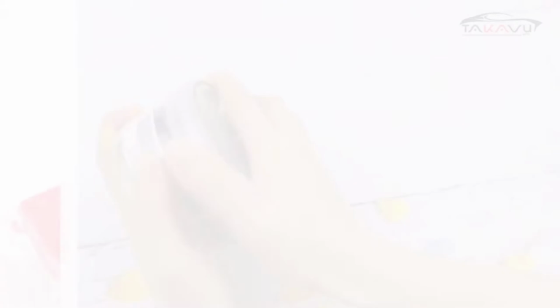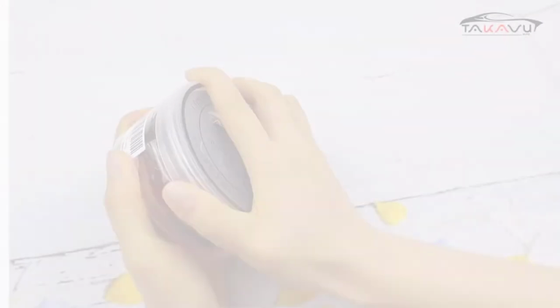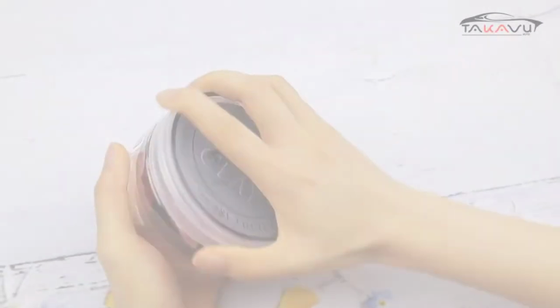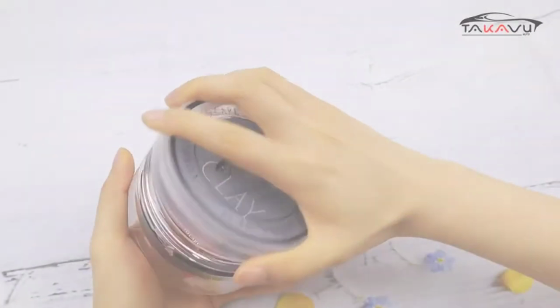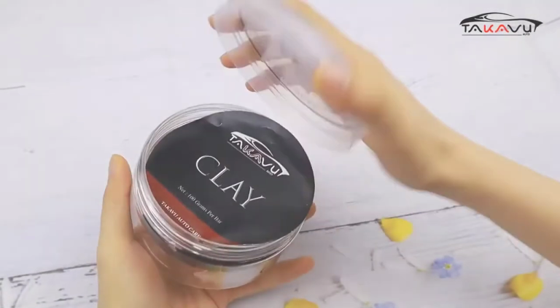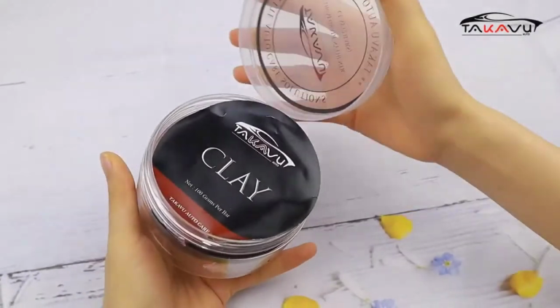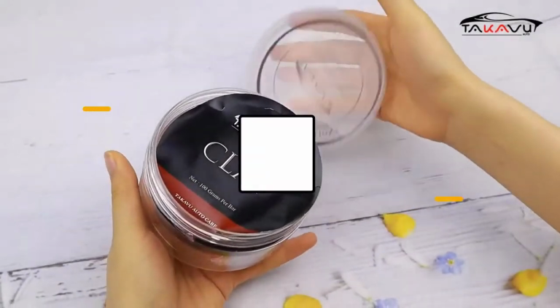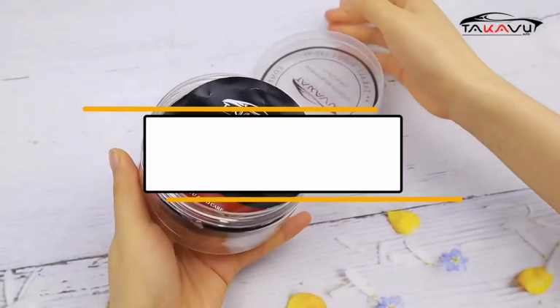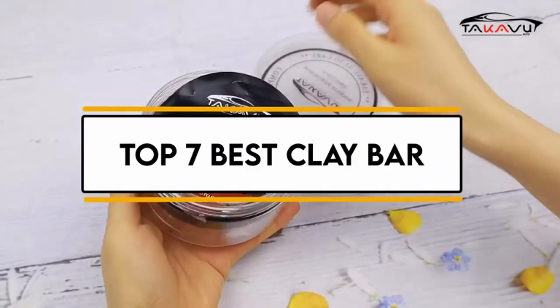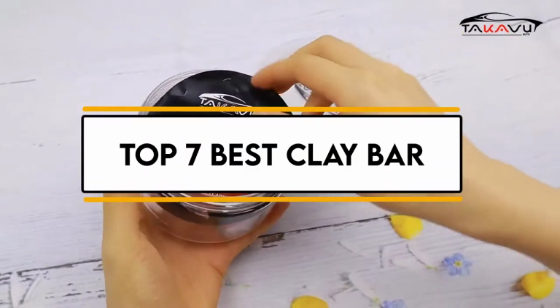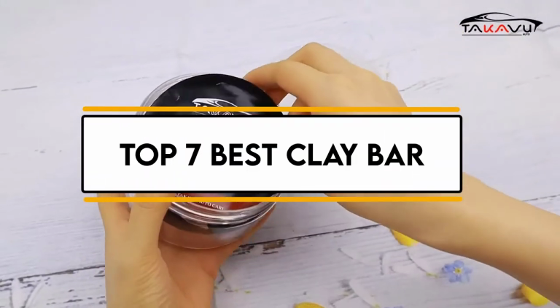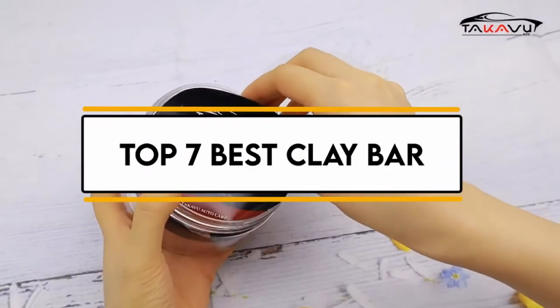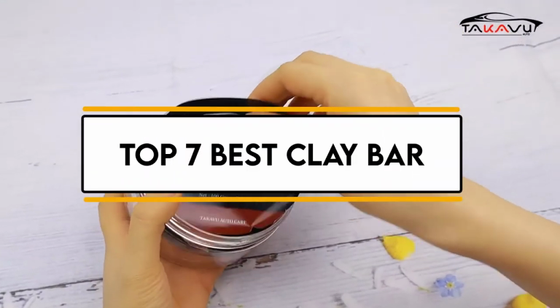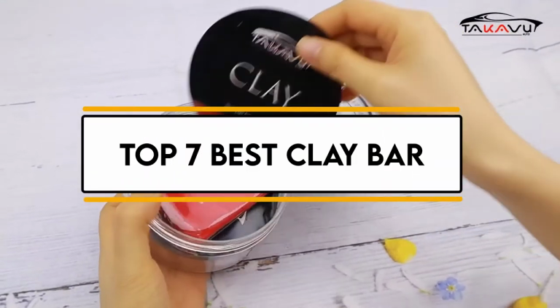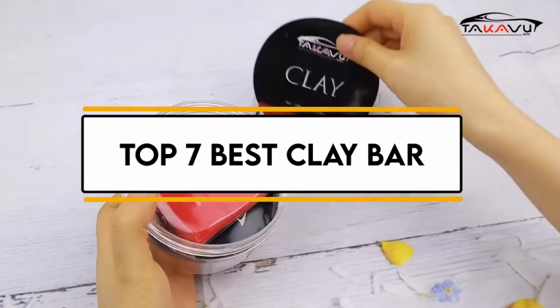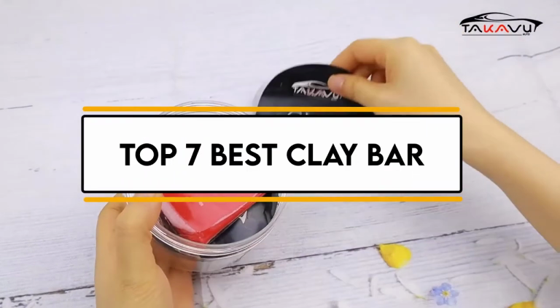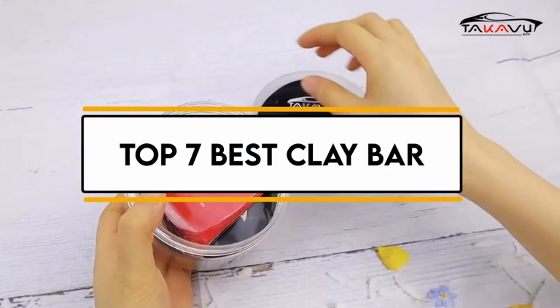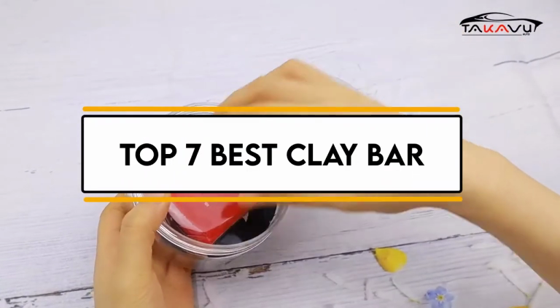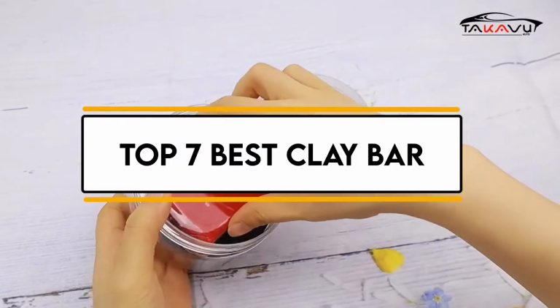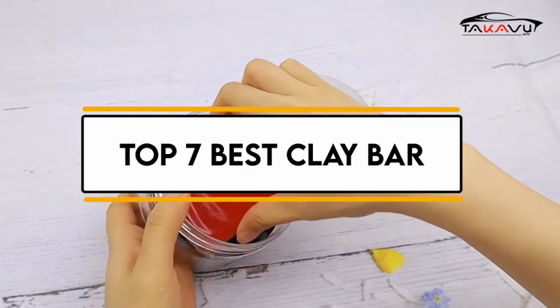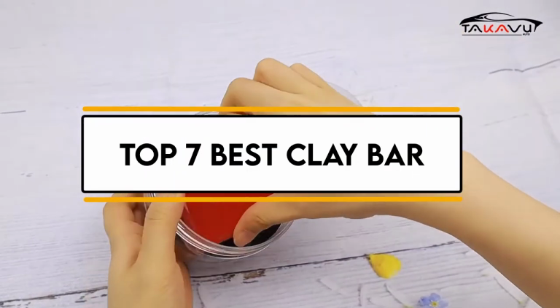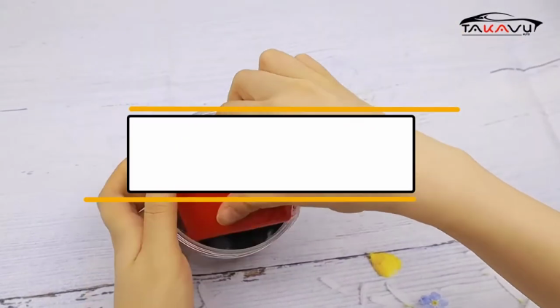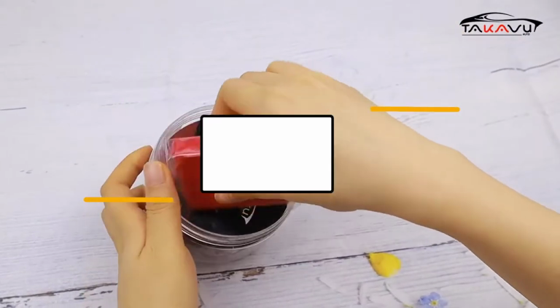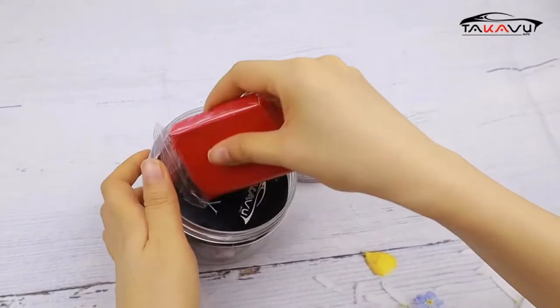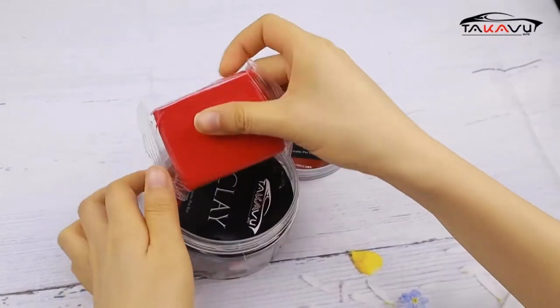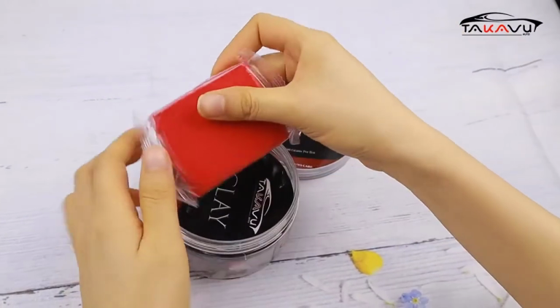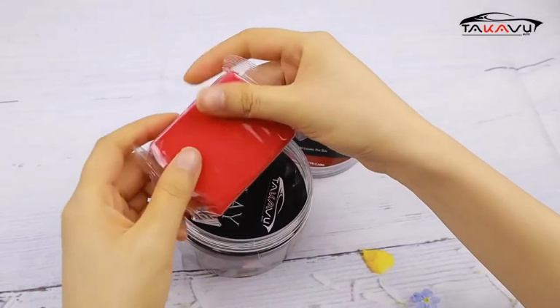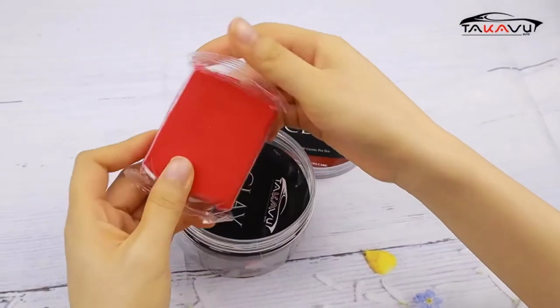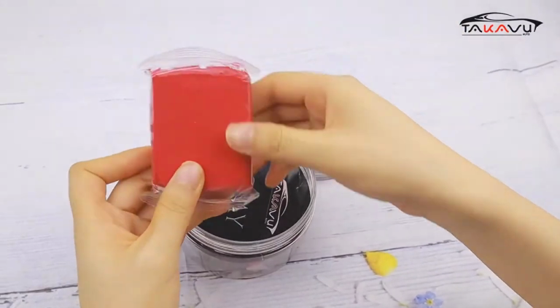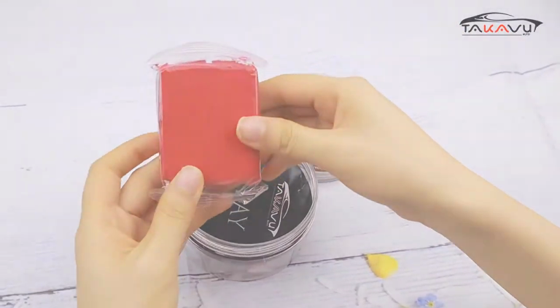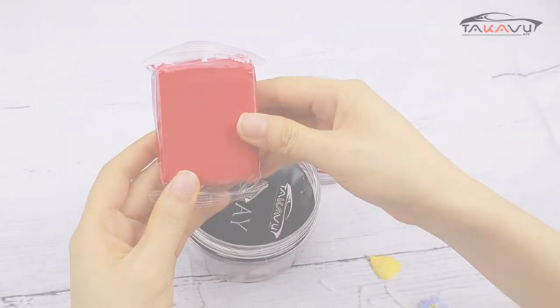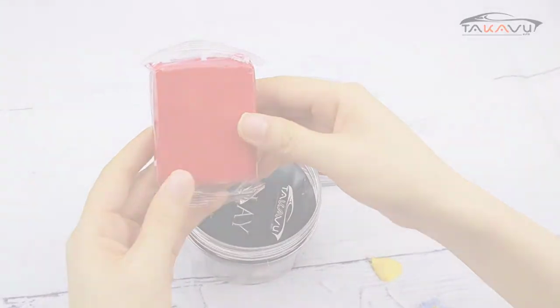In this video, we will discuss the top 7 best clay bars. So let's get started.